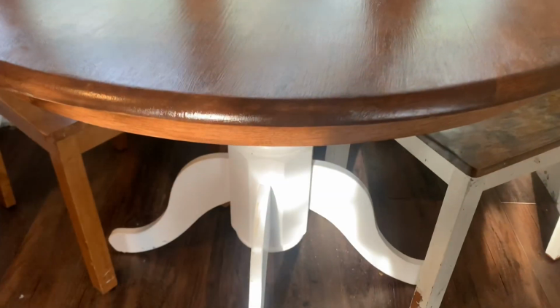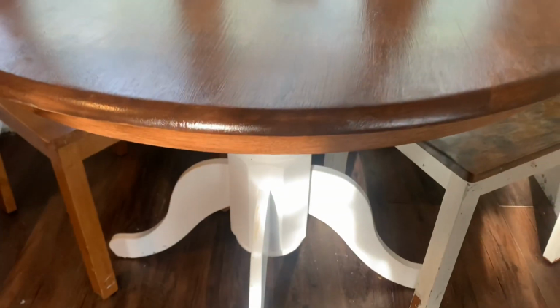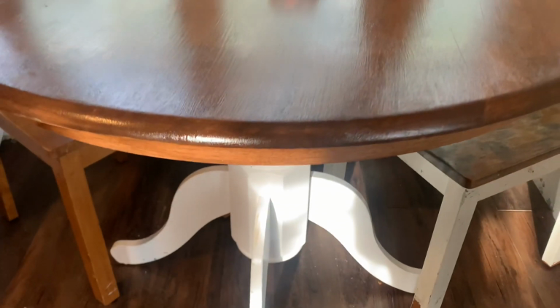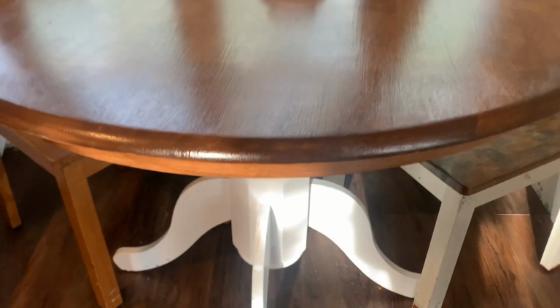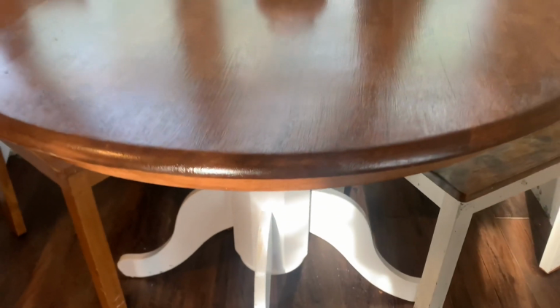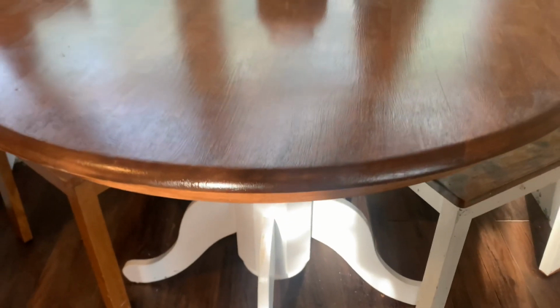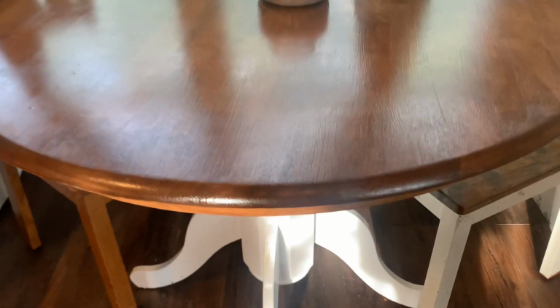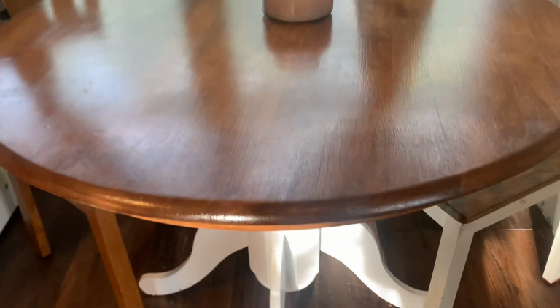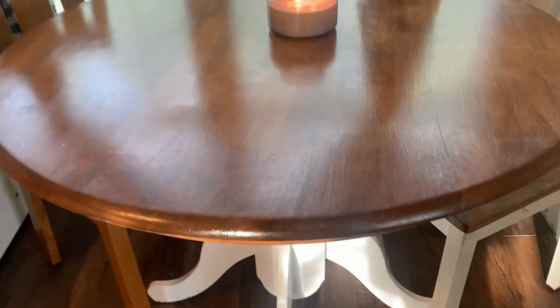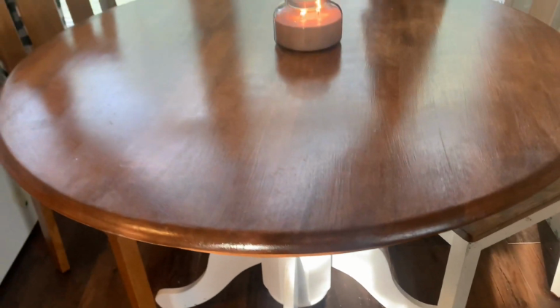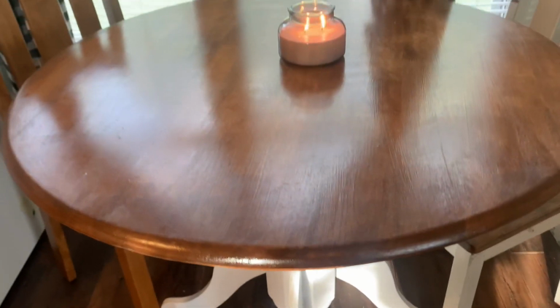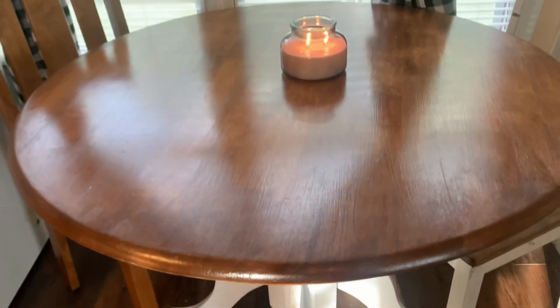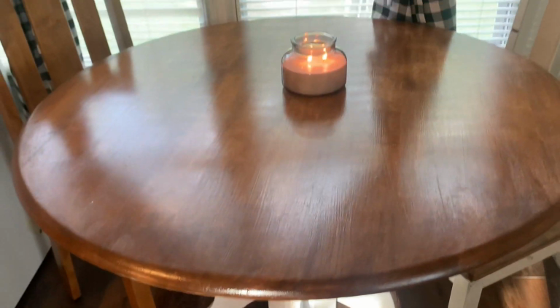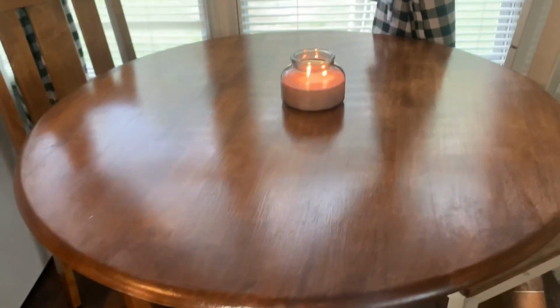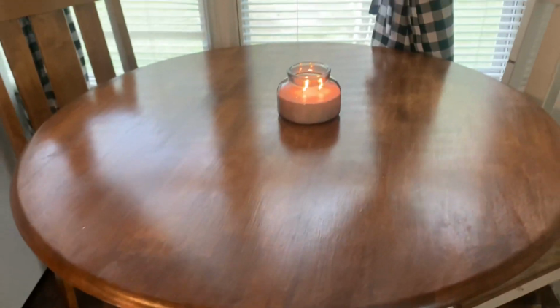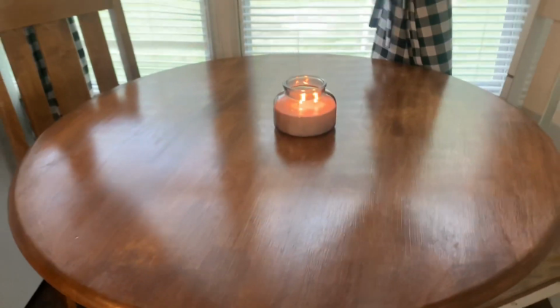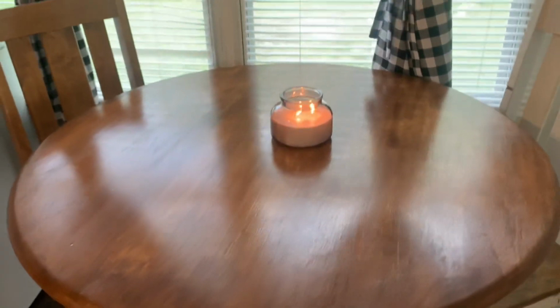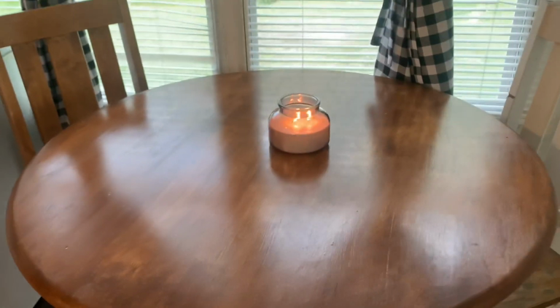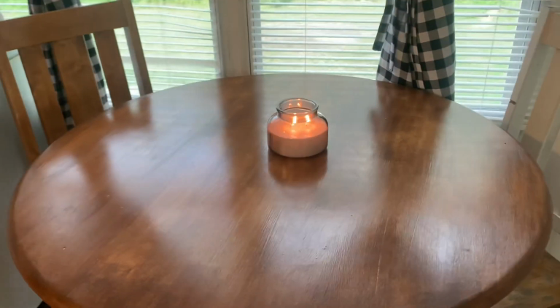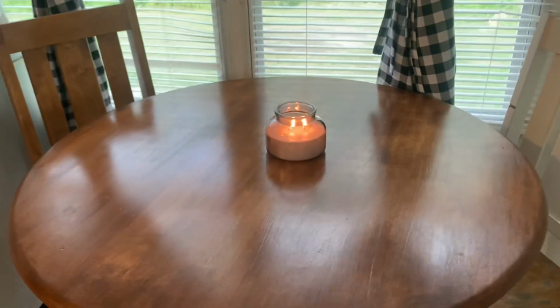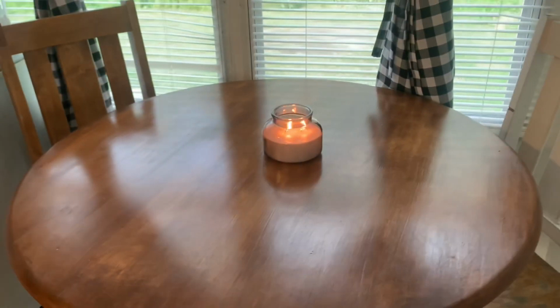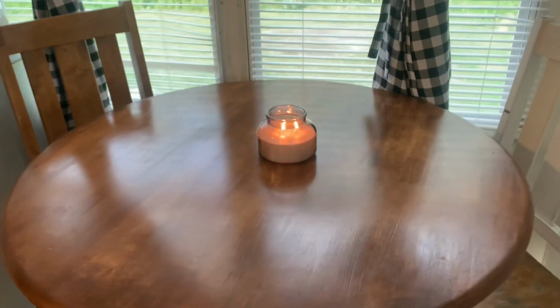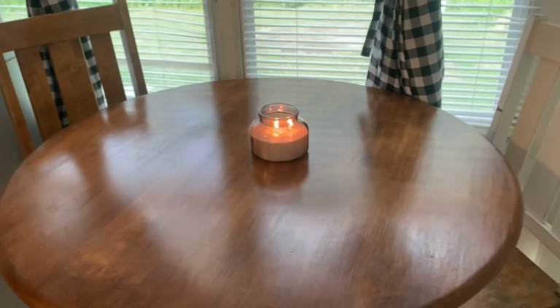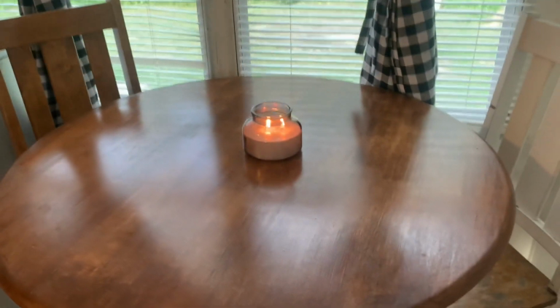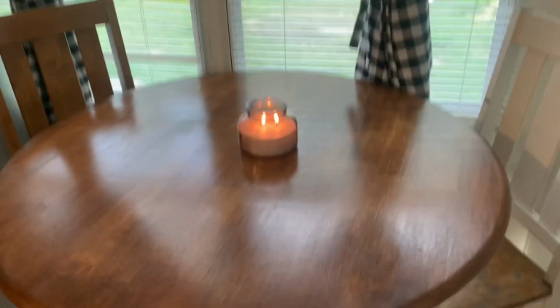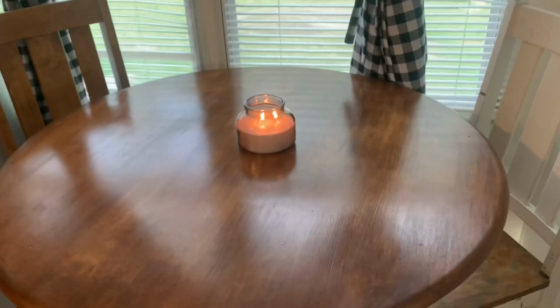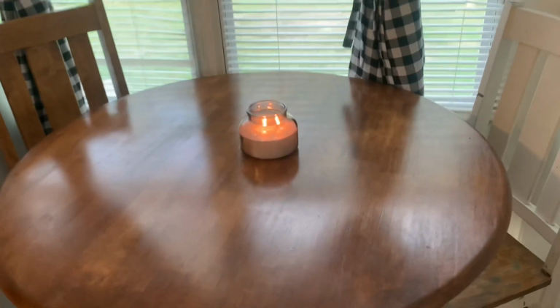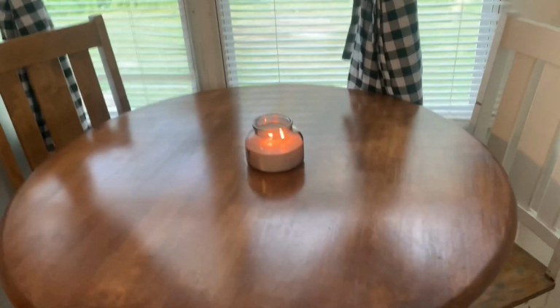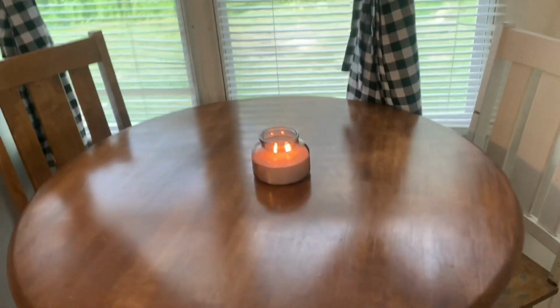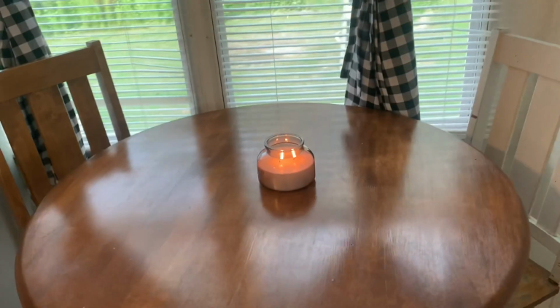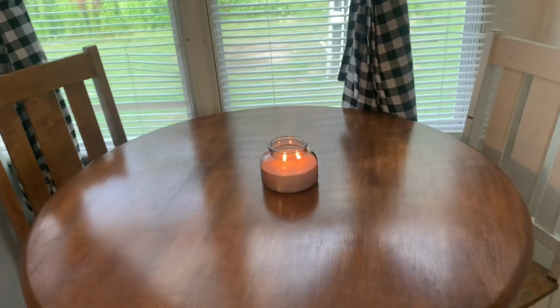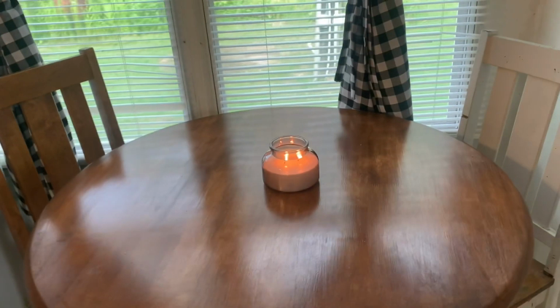And this is the table once I re-stained it and painted it — it looks so much better.